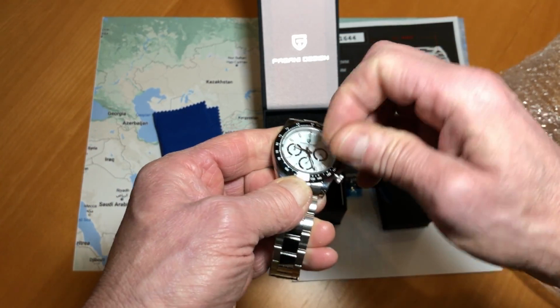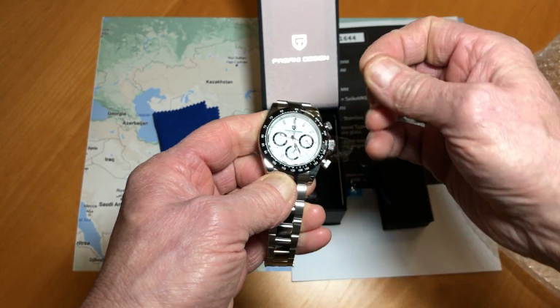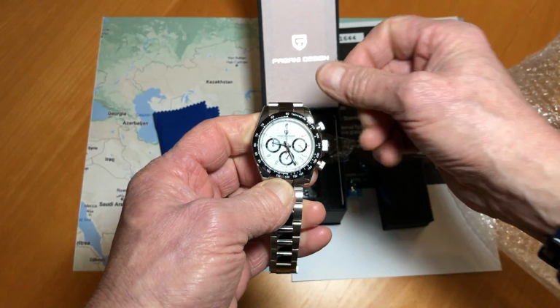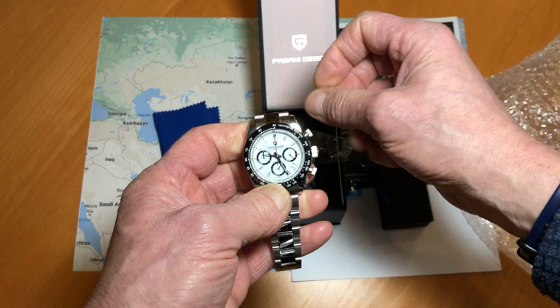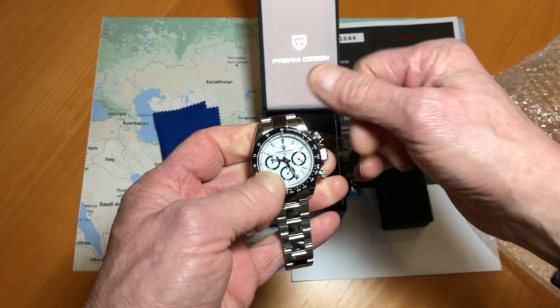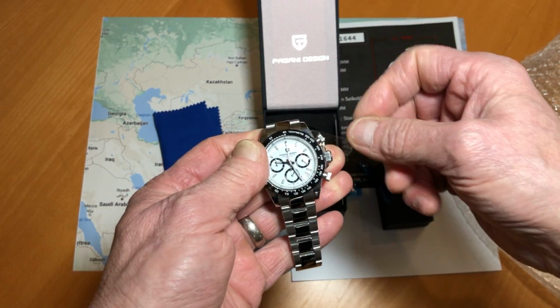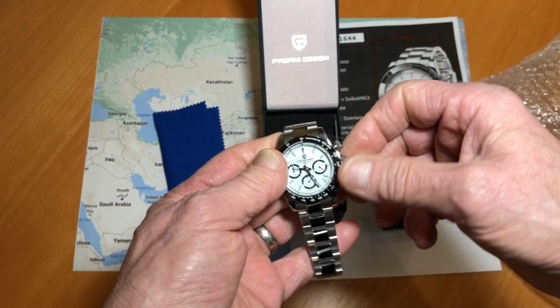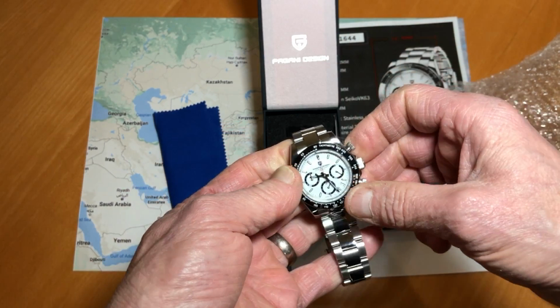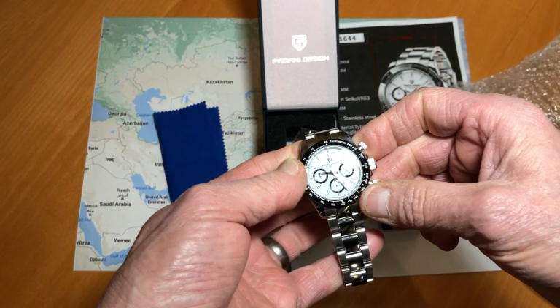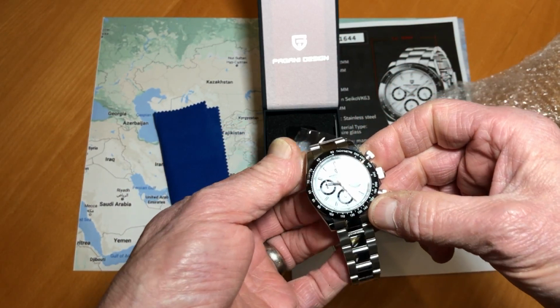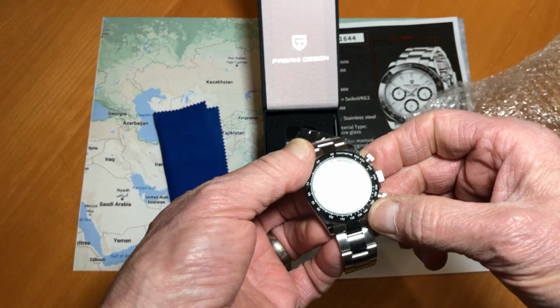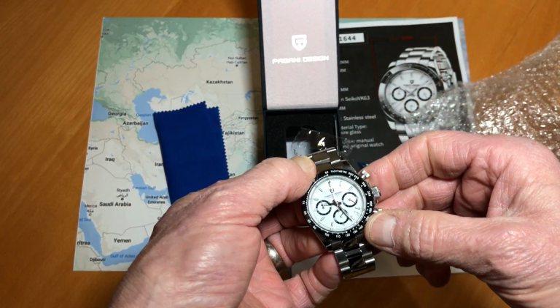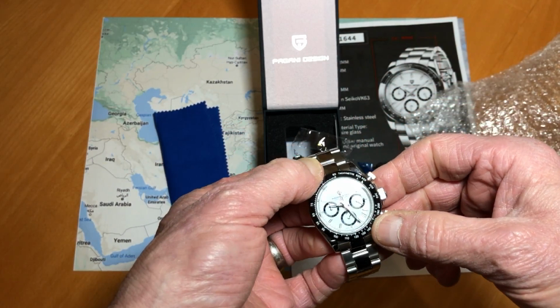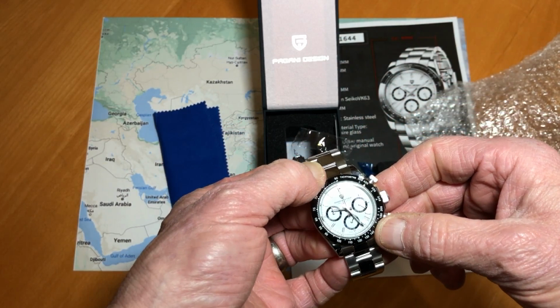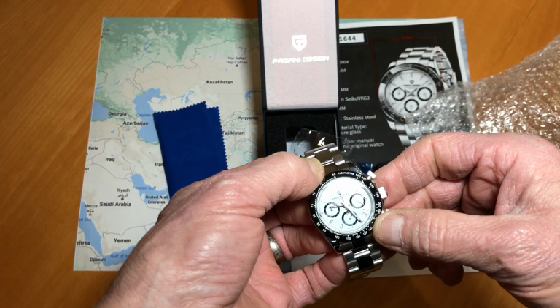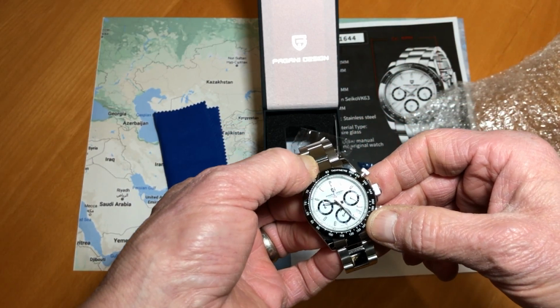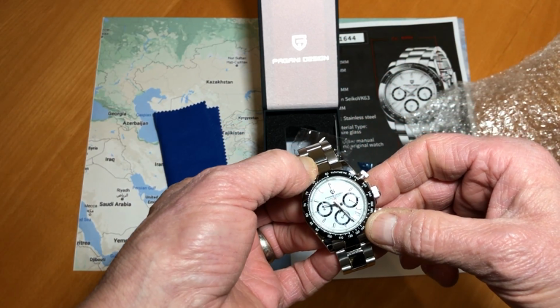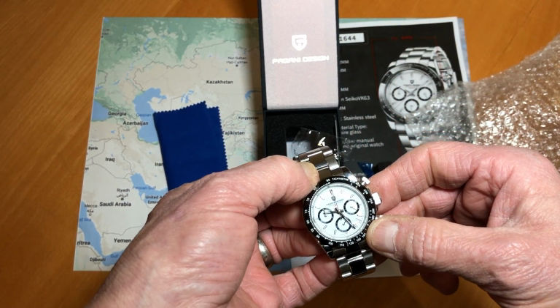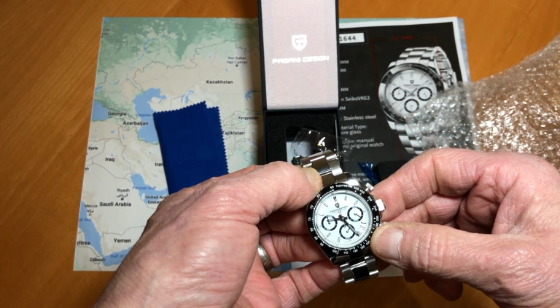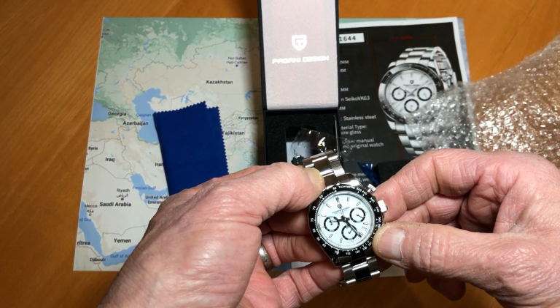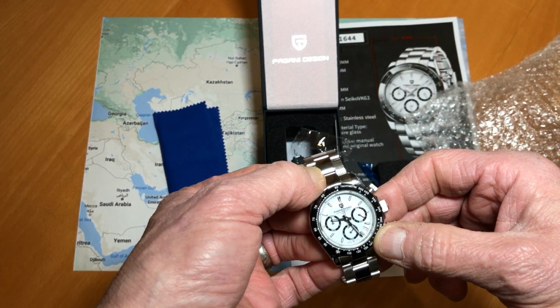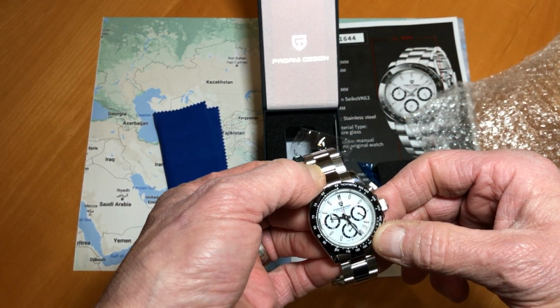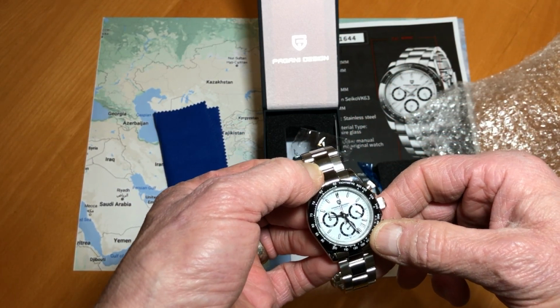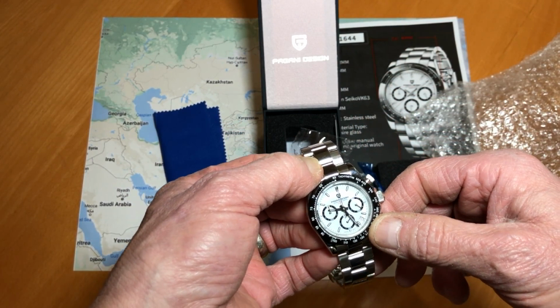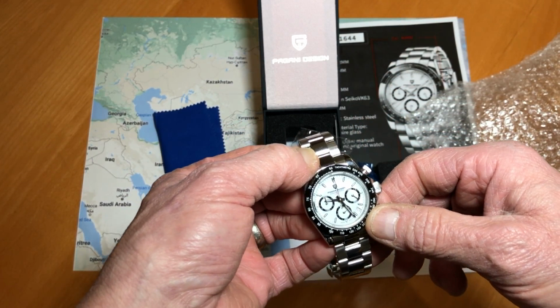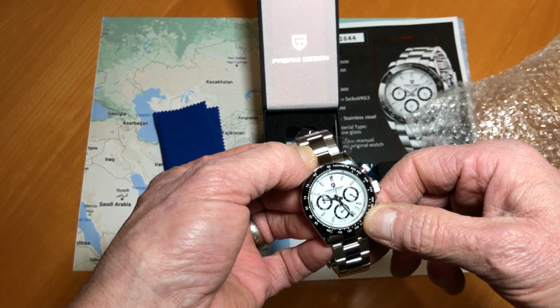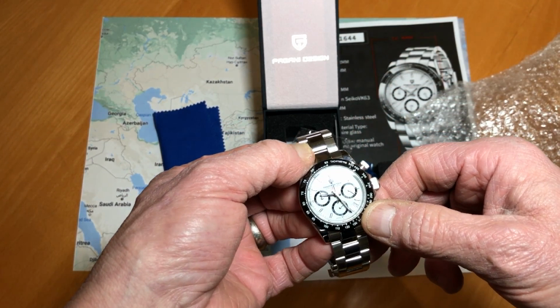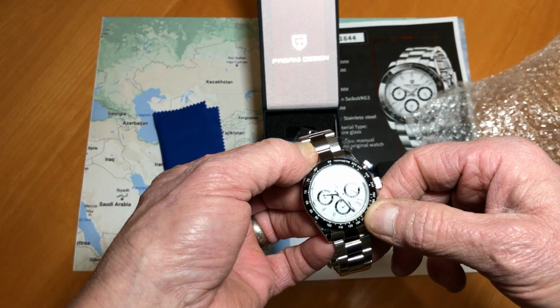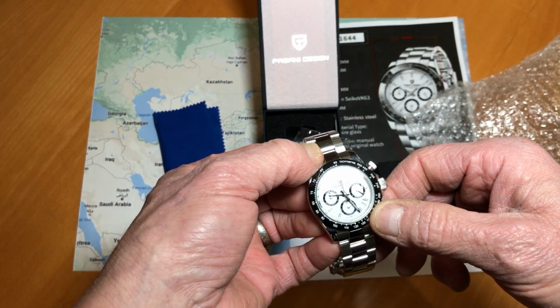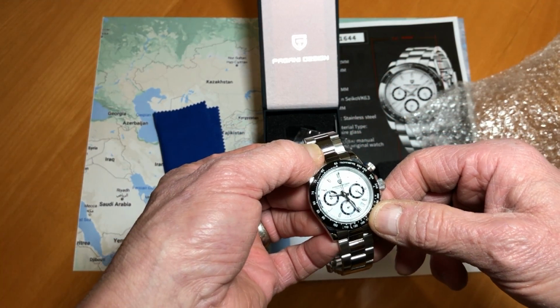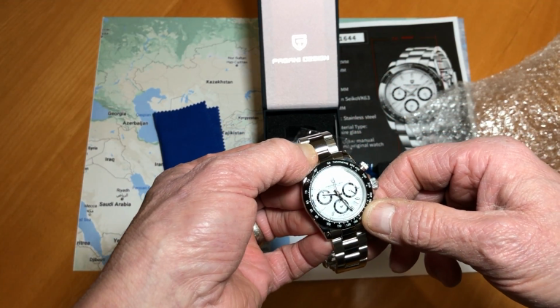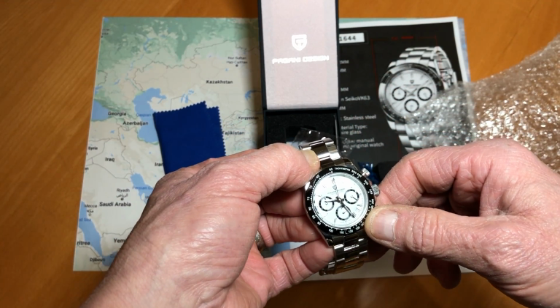And there we go — the Pagani Design PD1644.